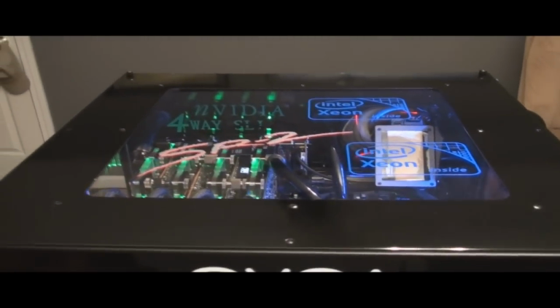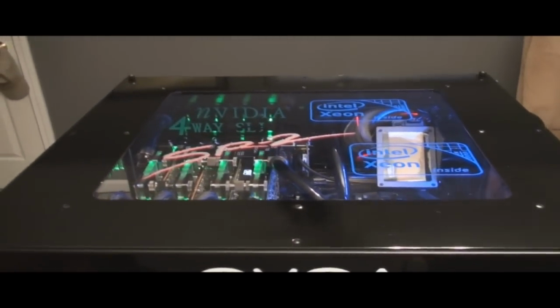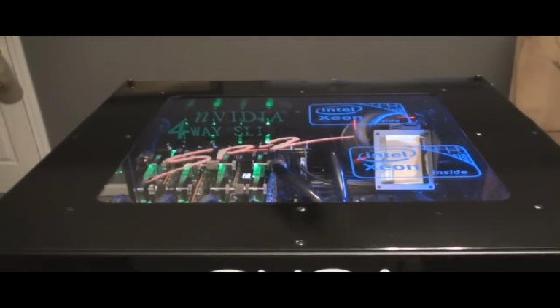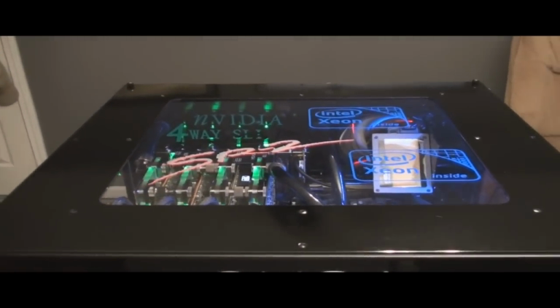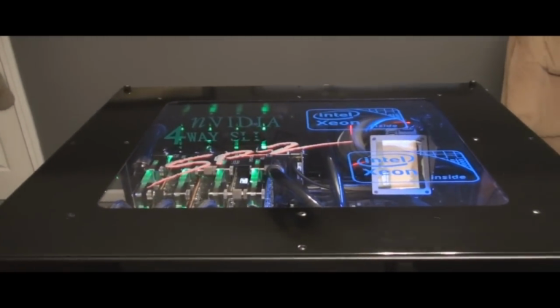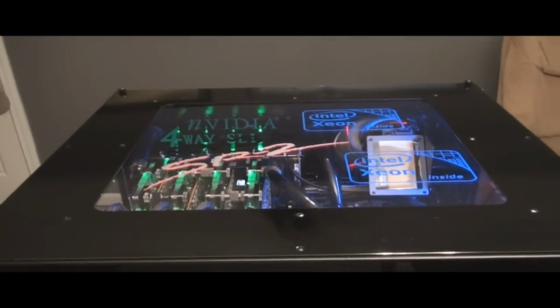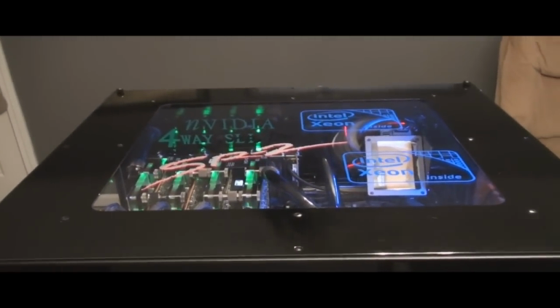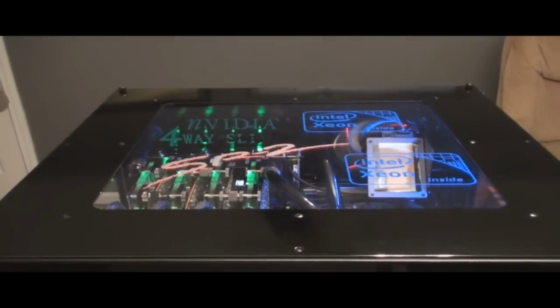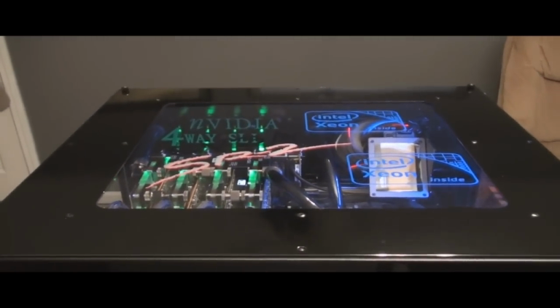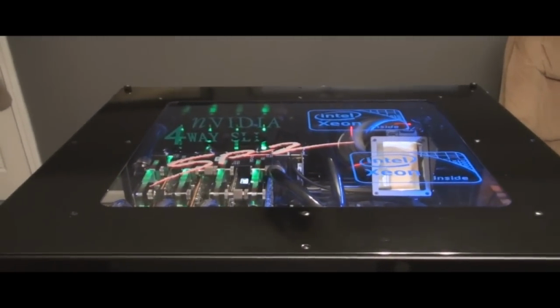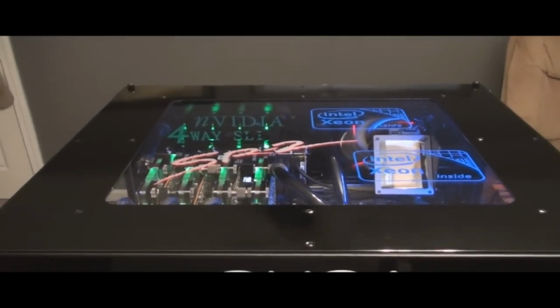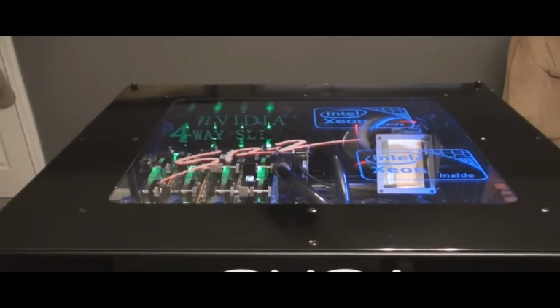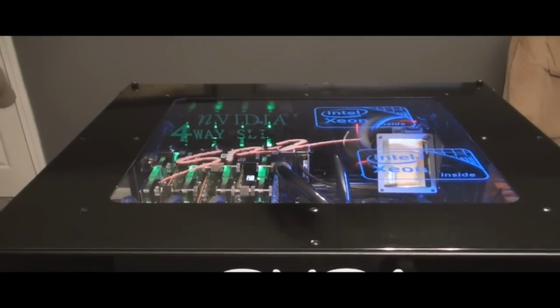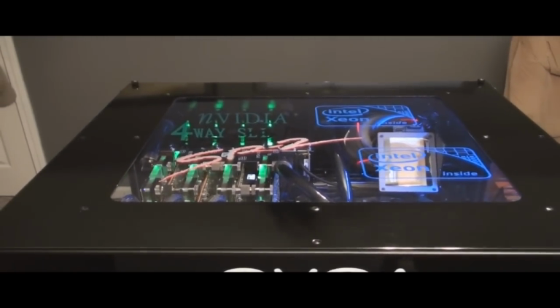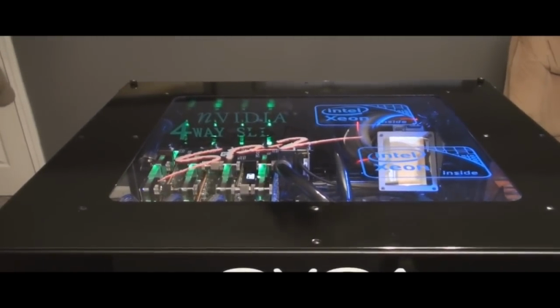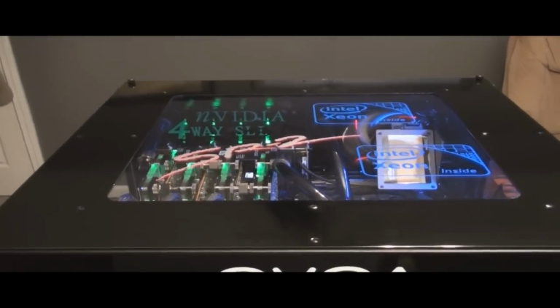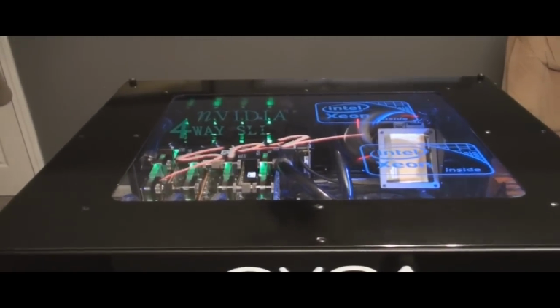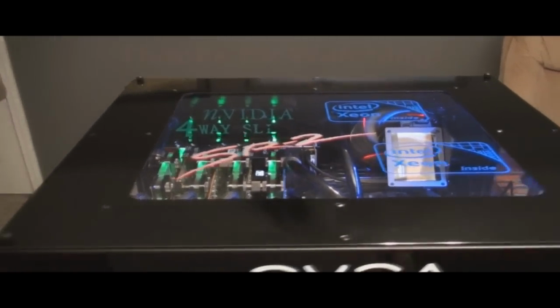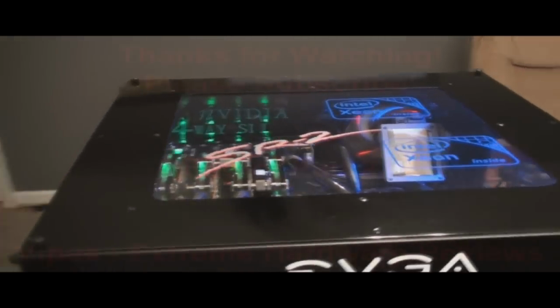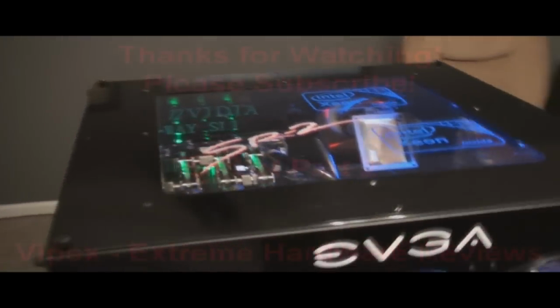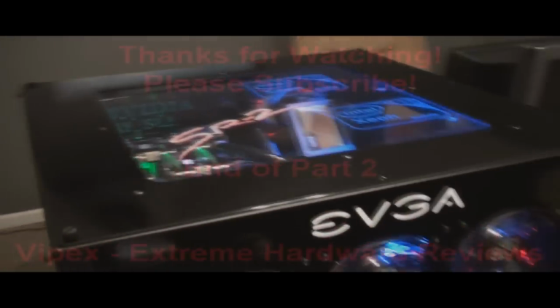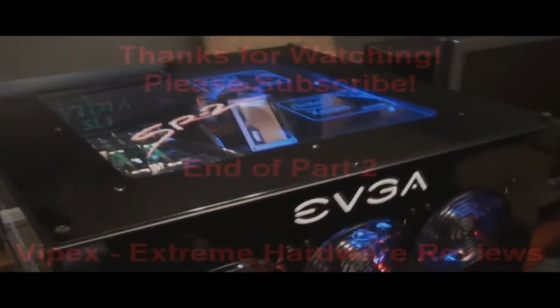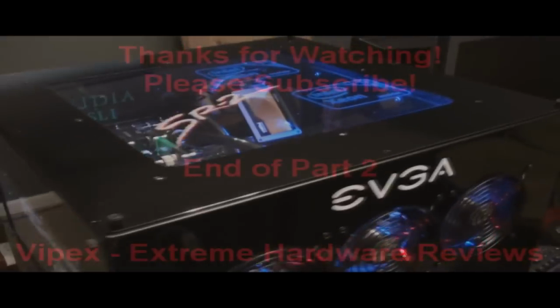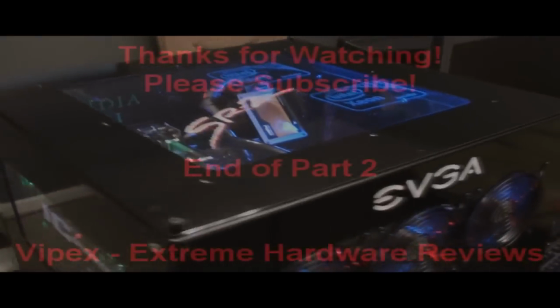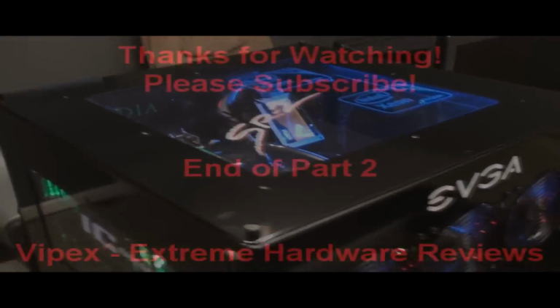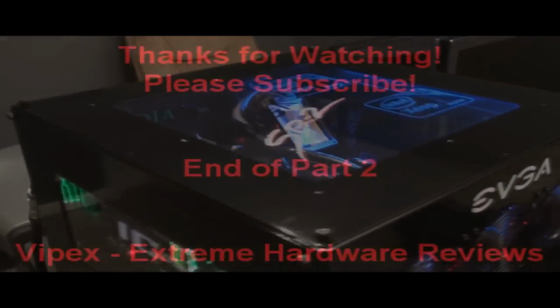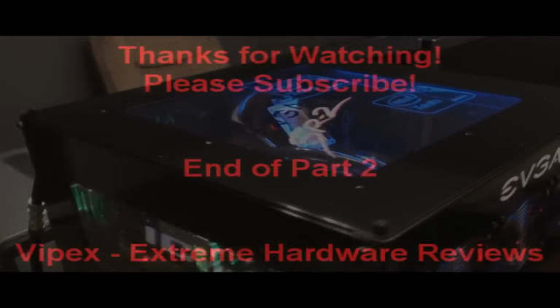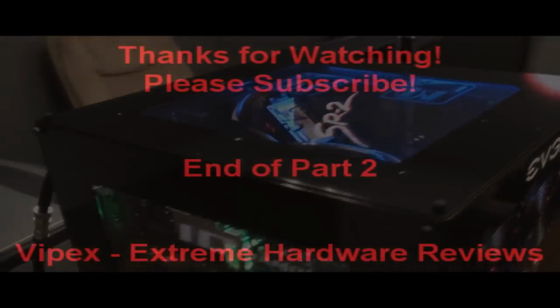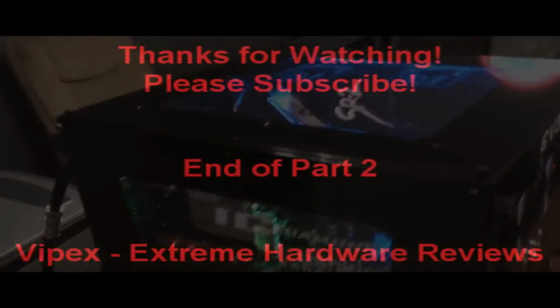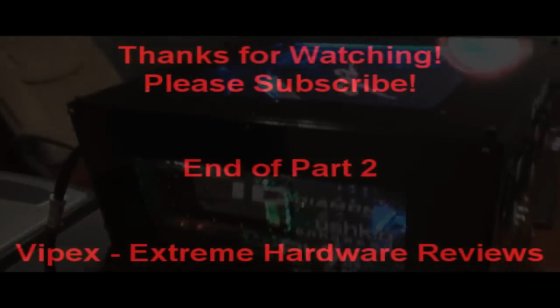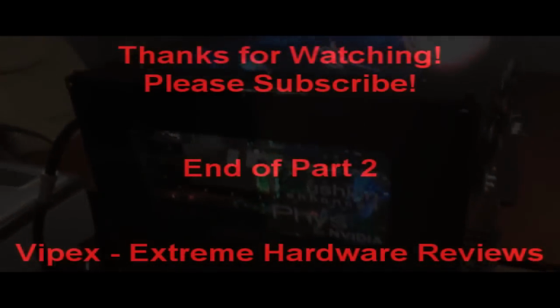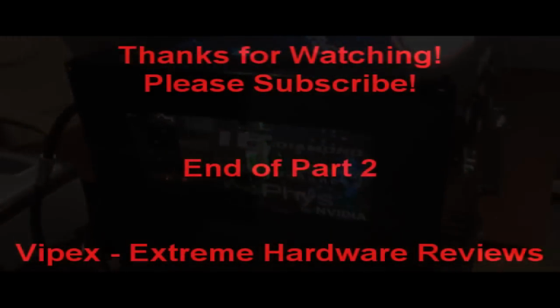So let me go ahead and pull the top off — we'll look at the top. Actually, I'll pull all the panels off so we can get a good look at it.